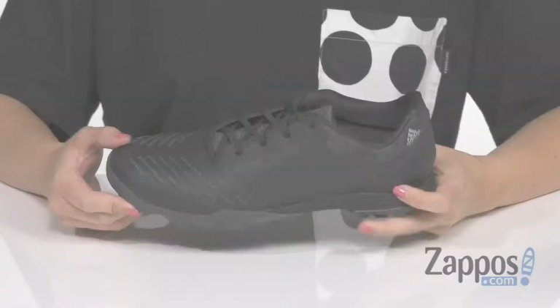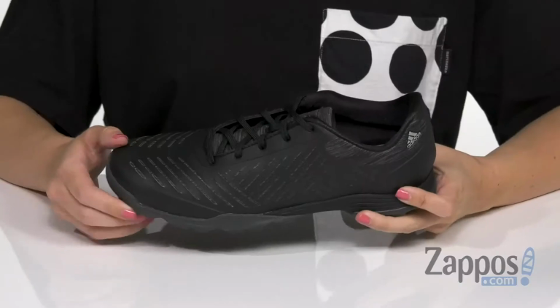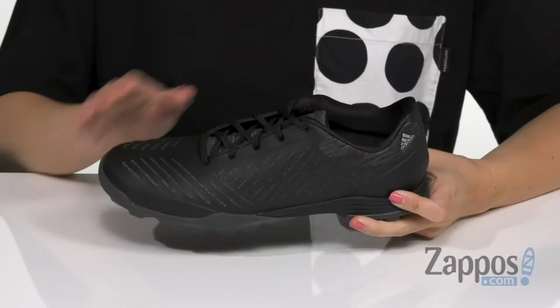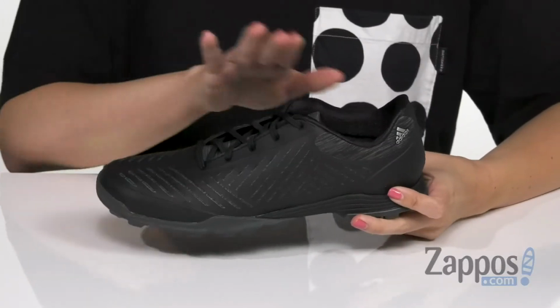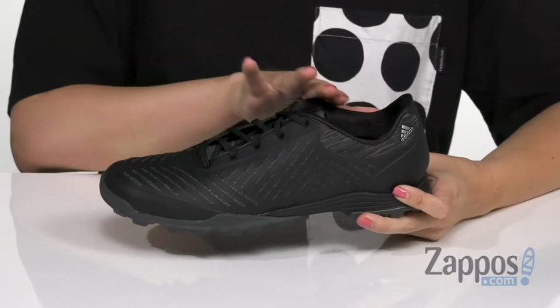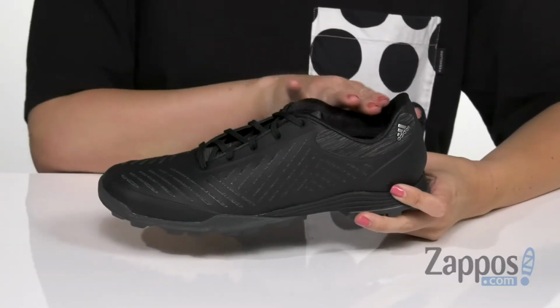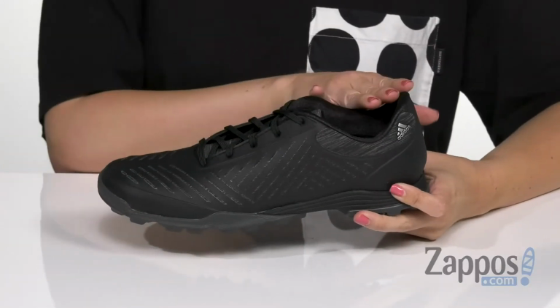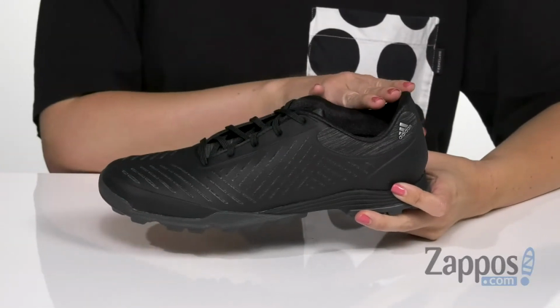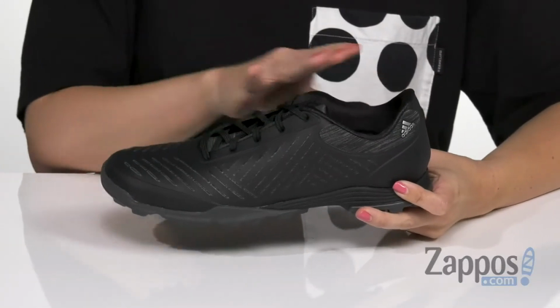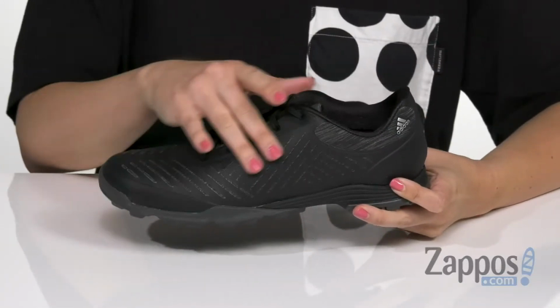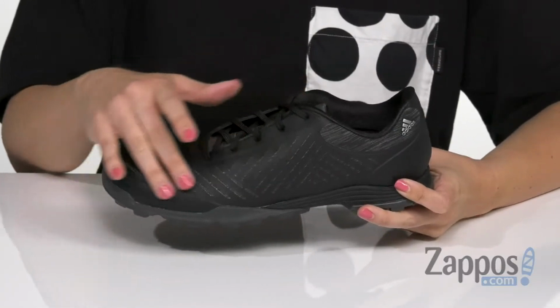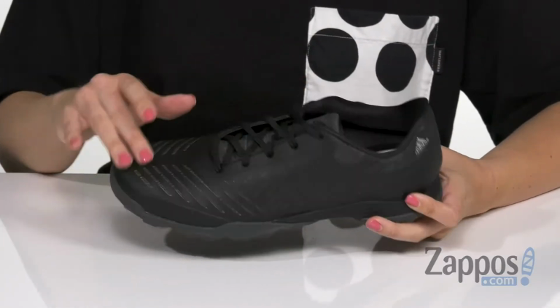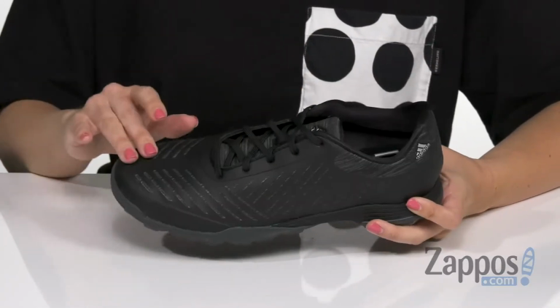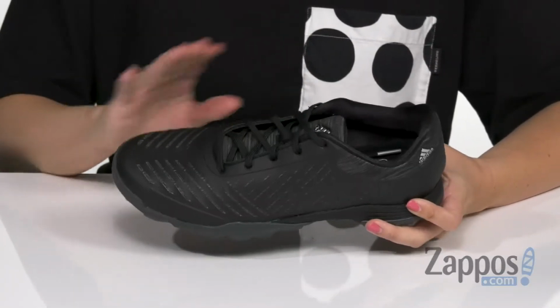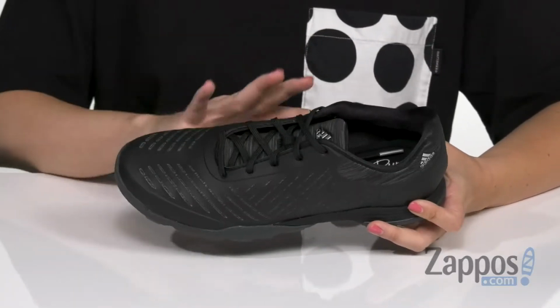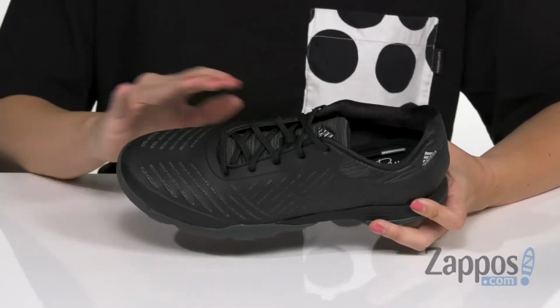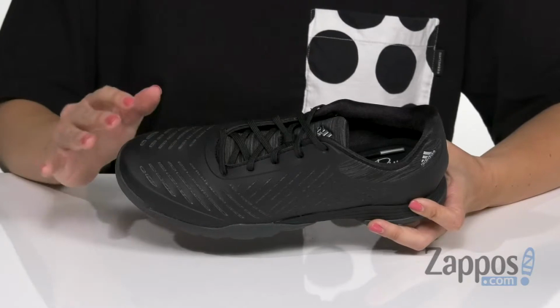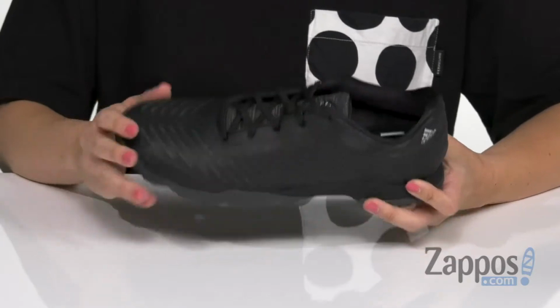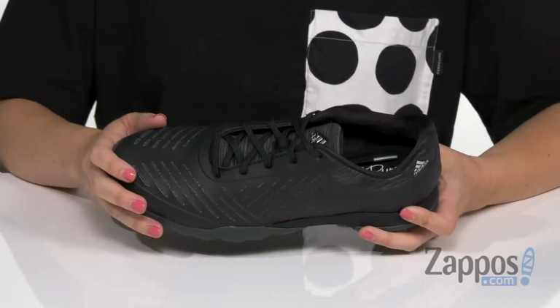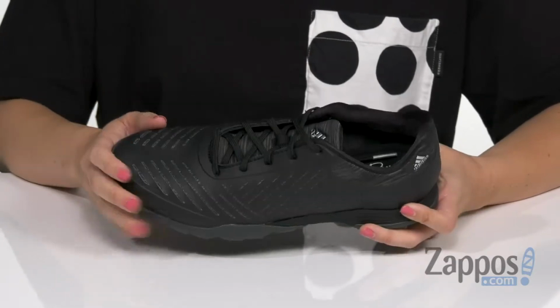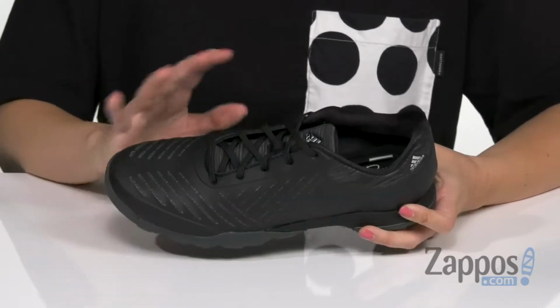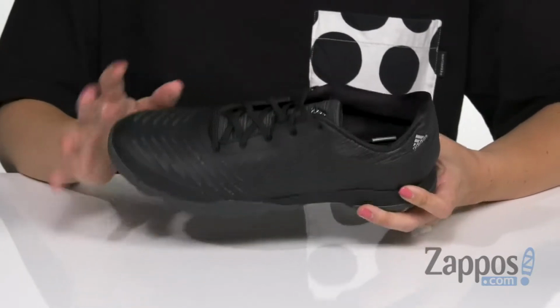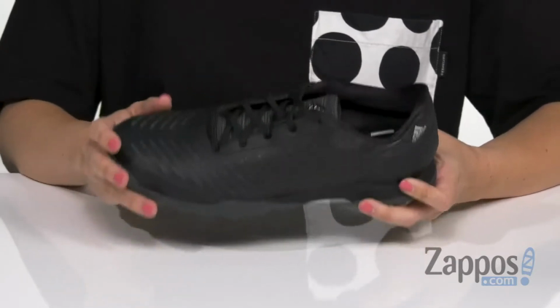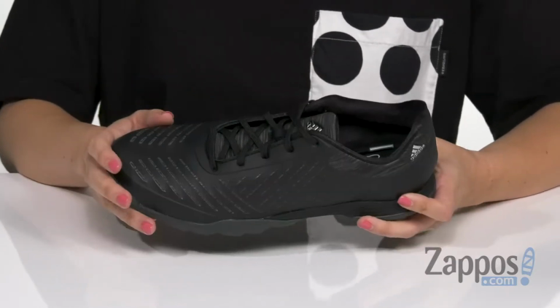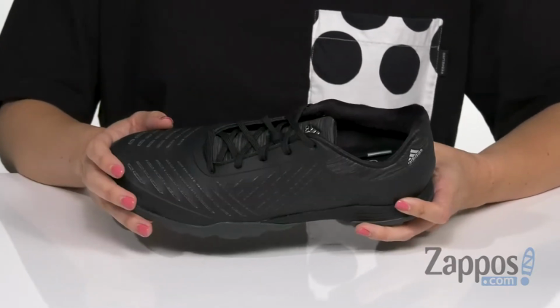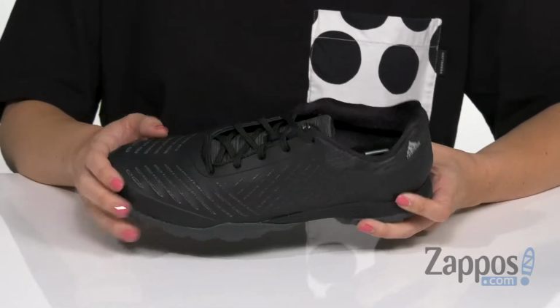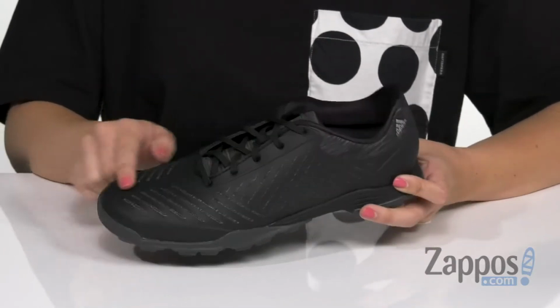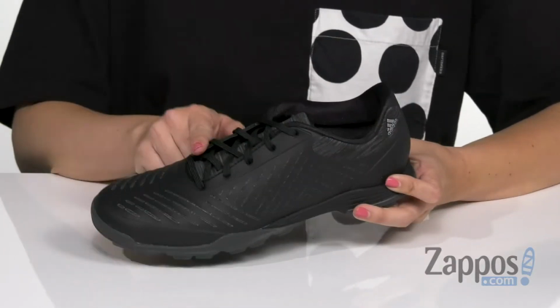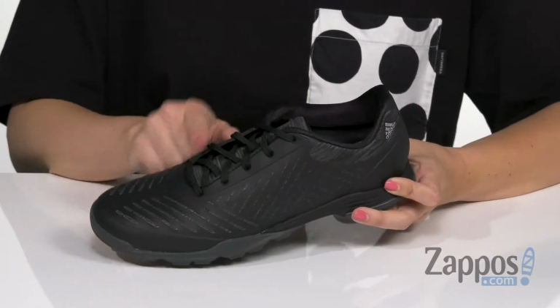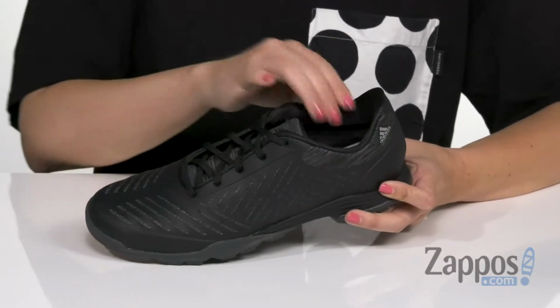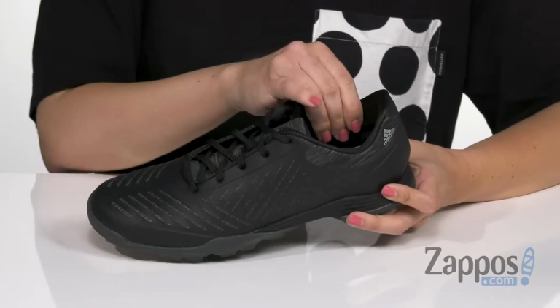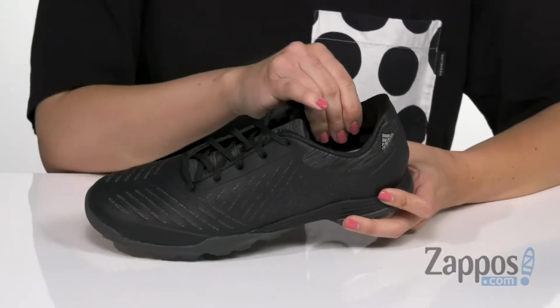These golf shoes have a low top silhouette with a textile upper that's got a polyurethane coating, which gives it added durability. Easy to lace up.